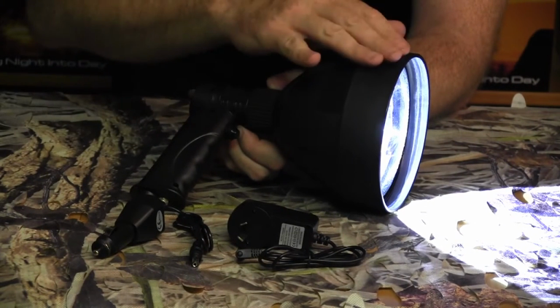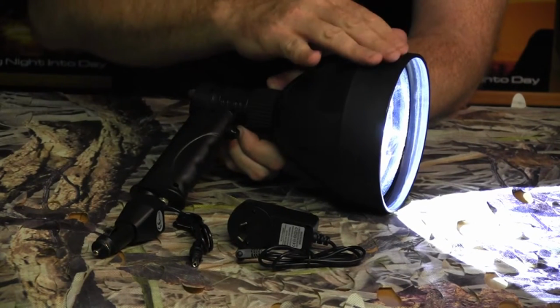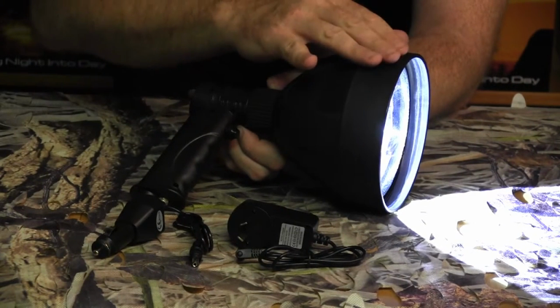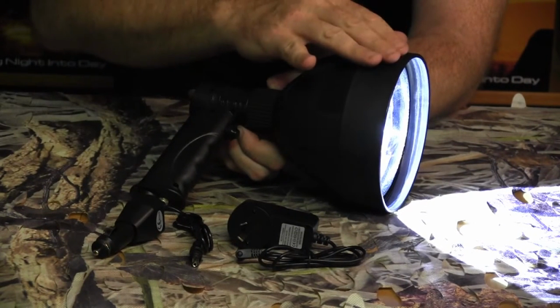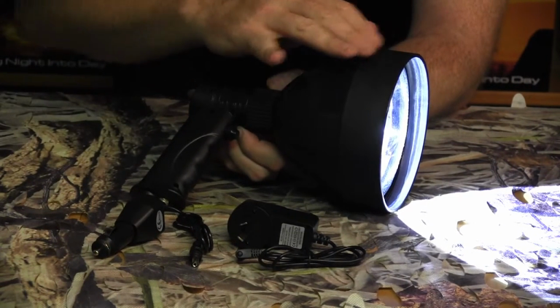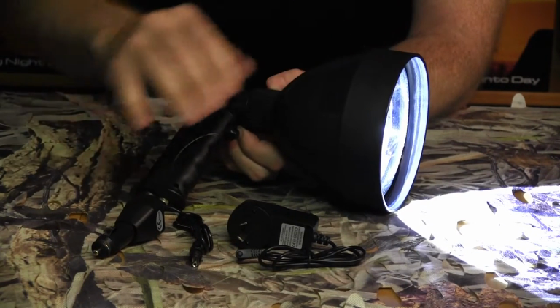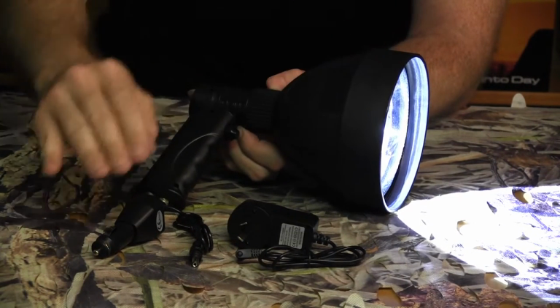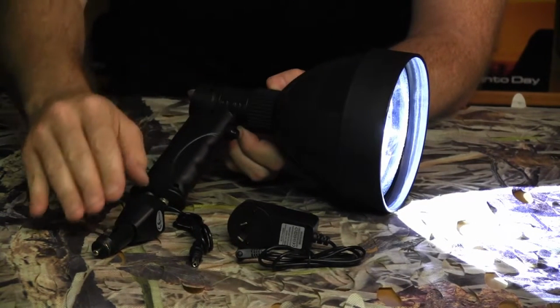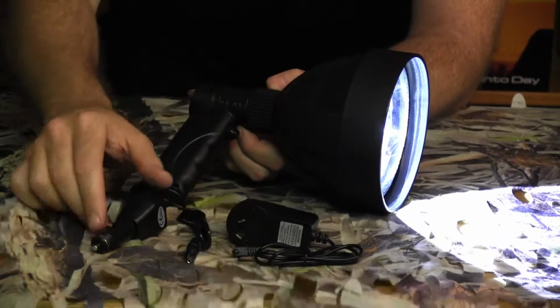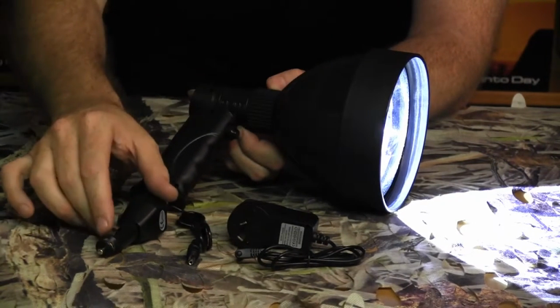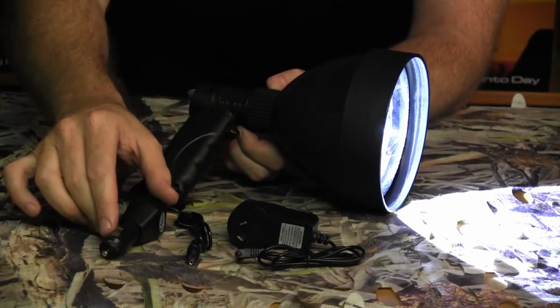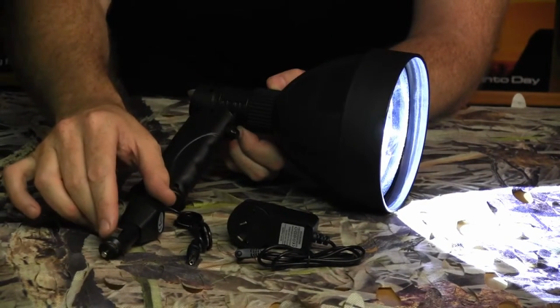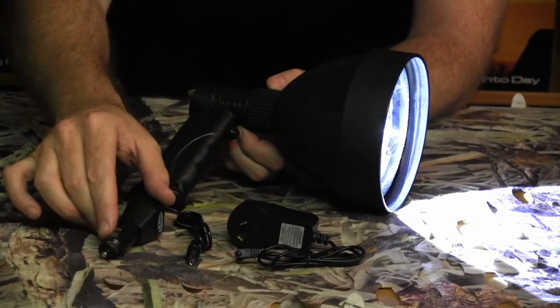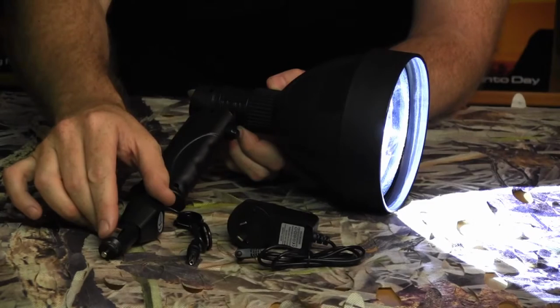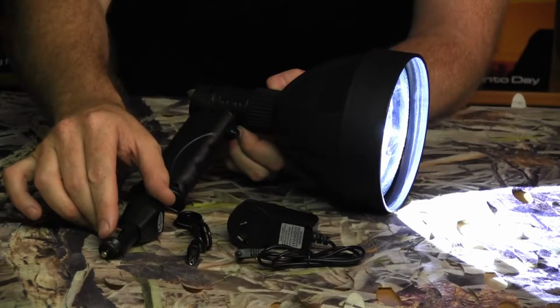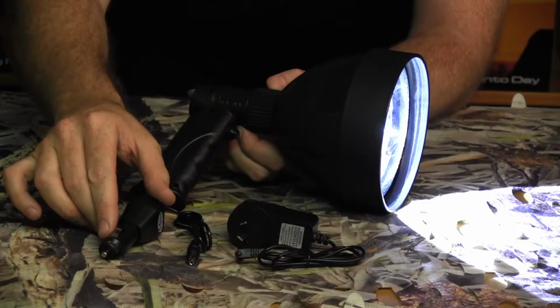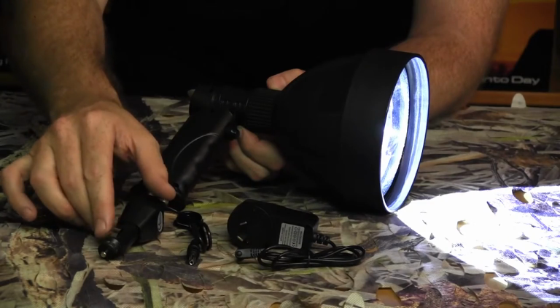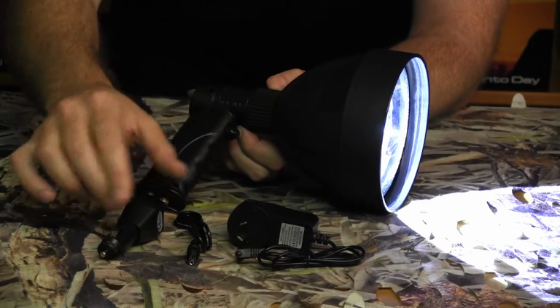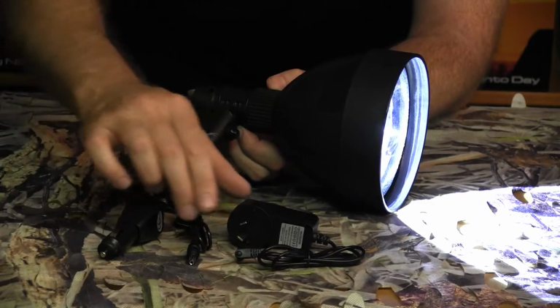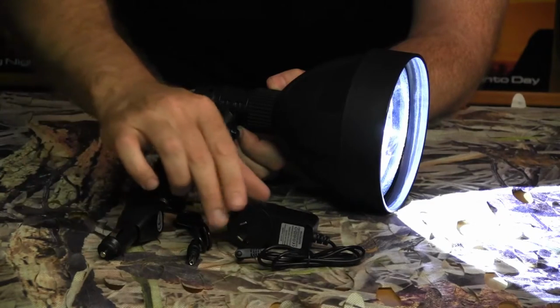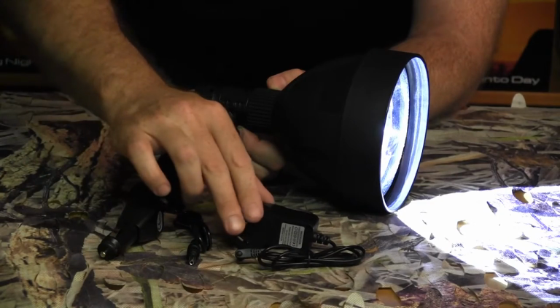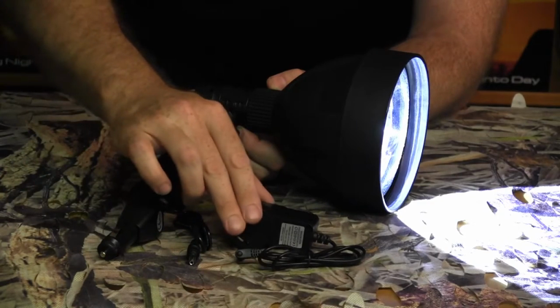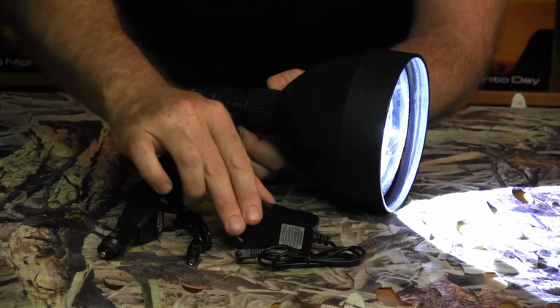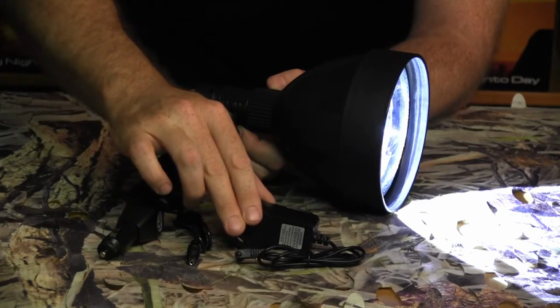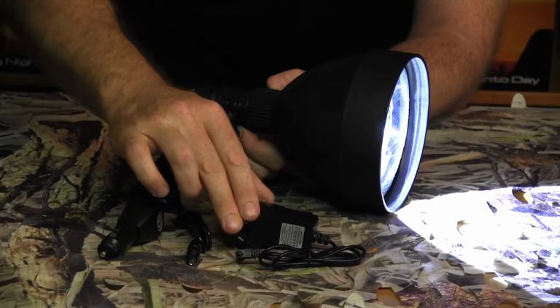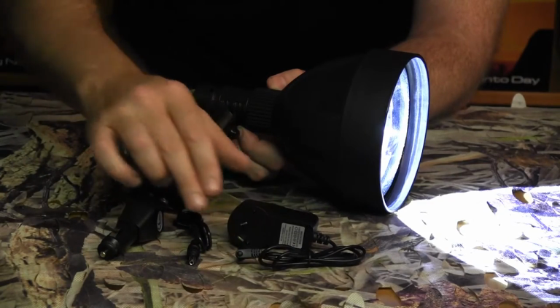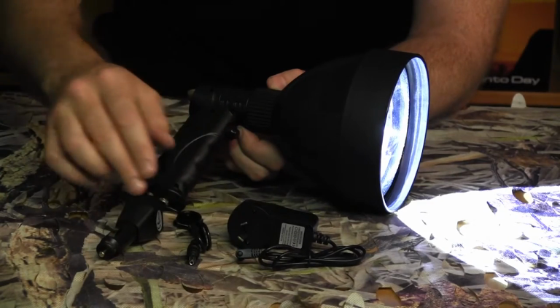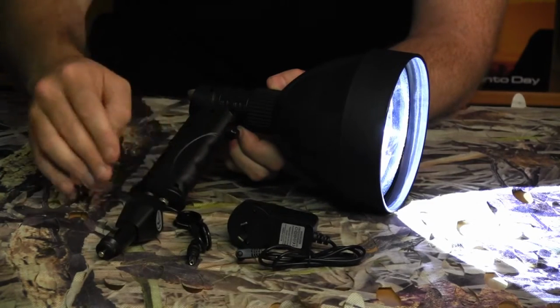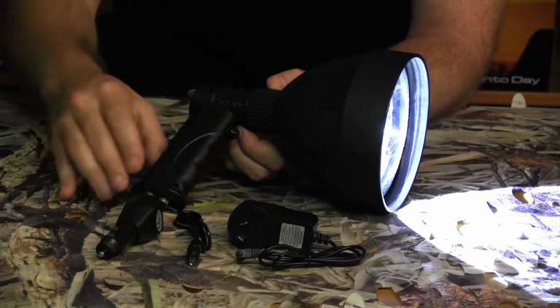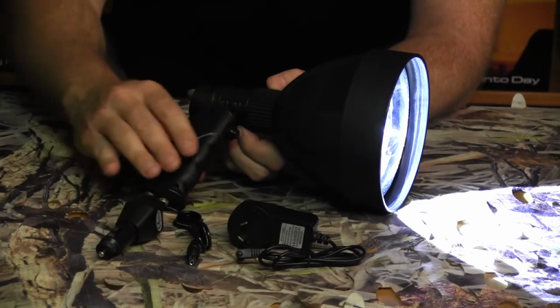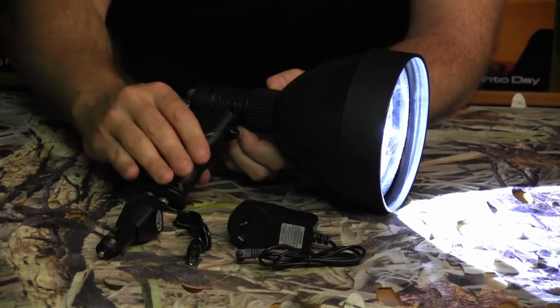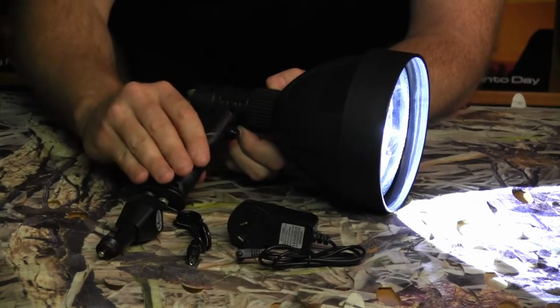We've got a 2-3 hour on time. We've also got rechargeable 240 and rechargeable 12 volt.